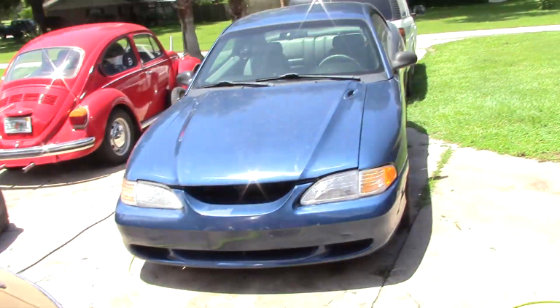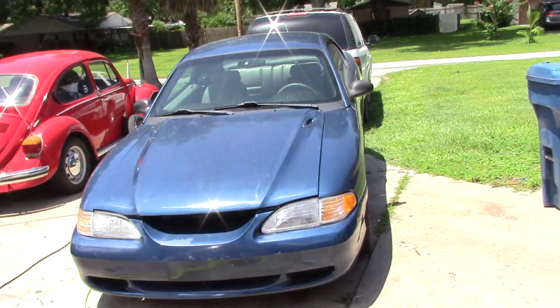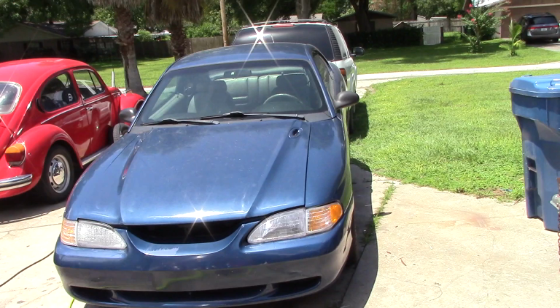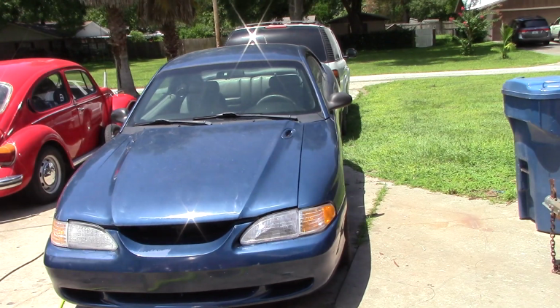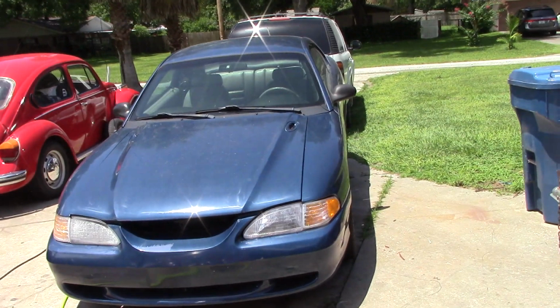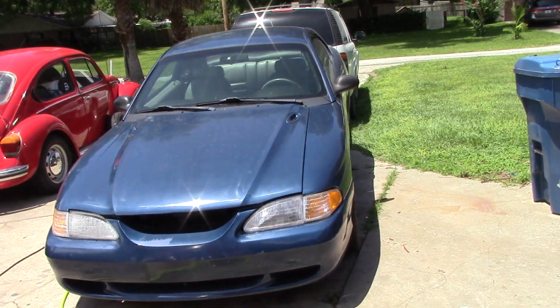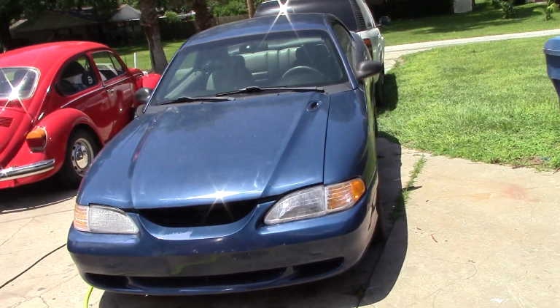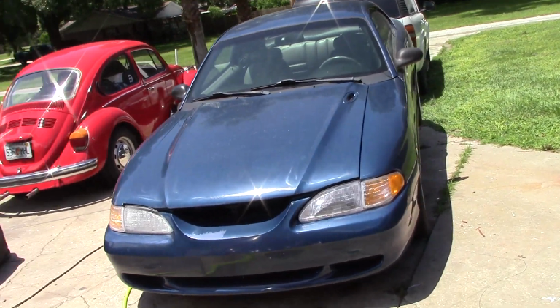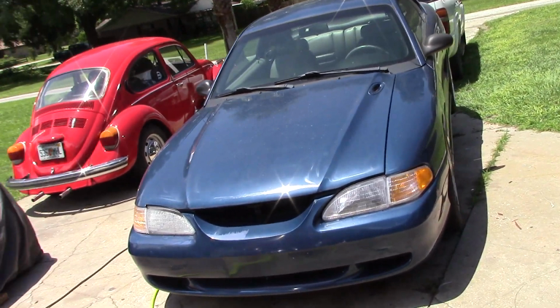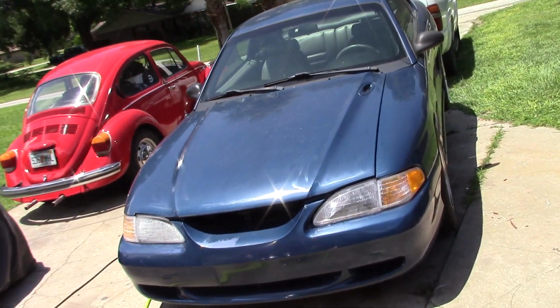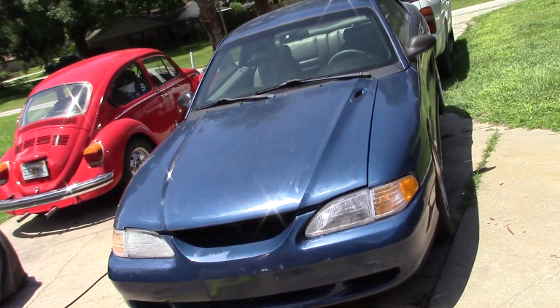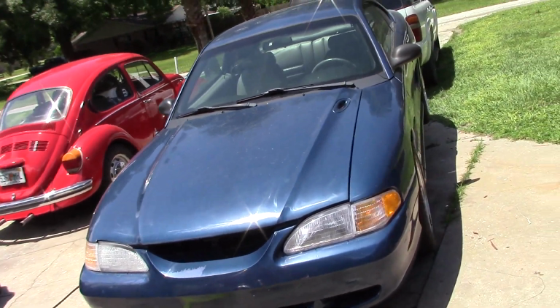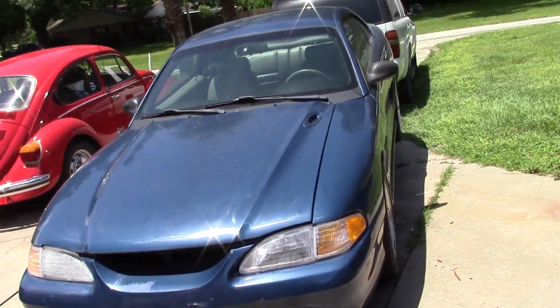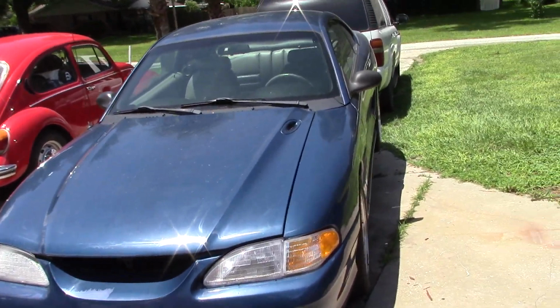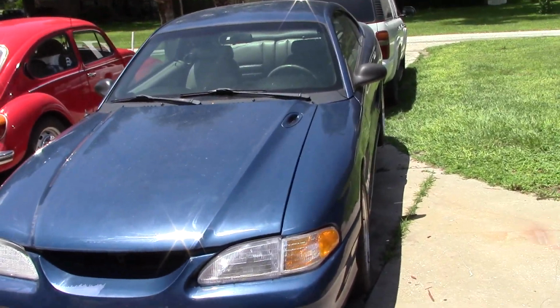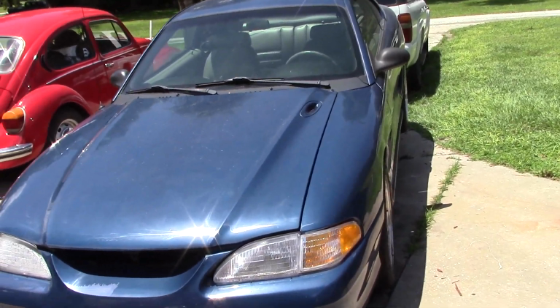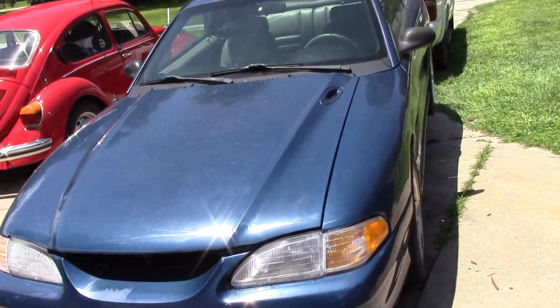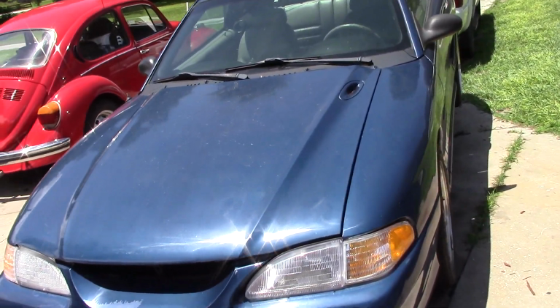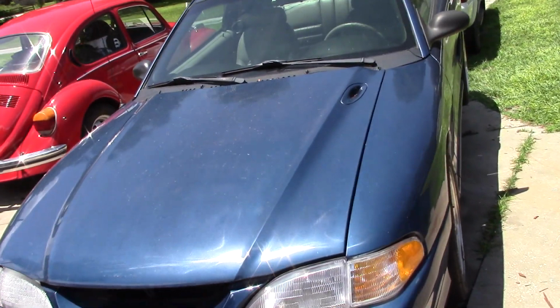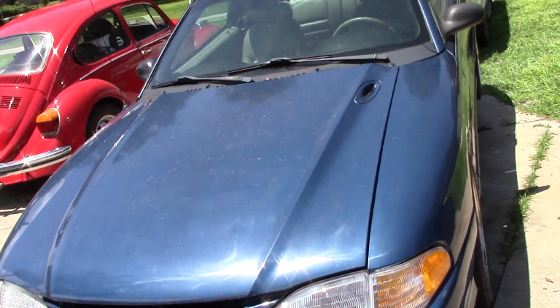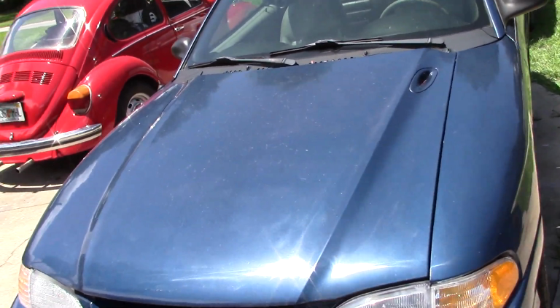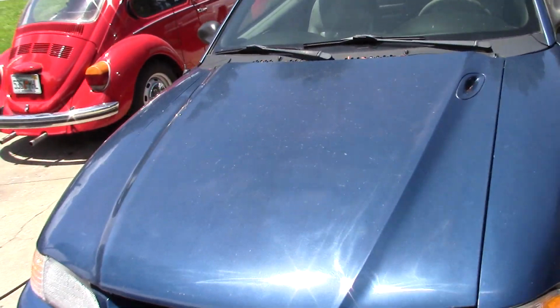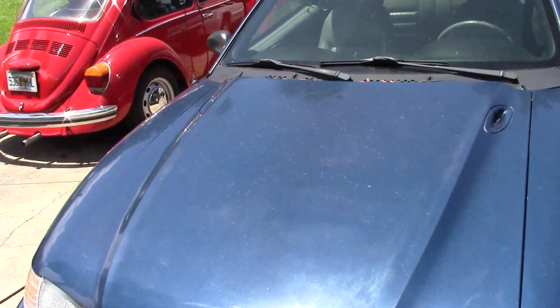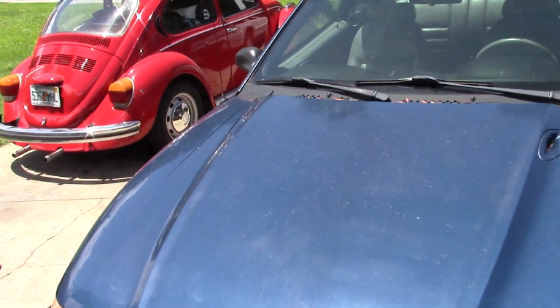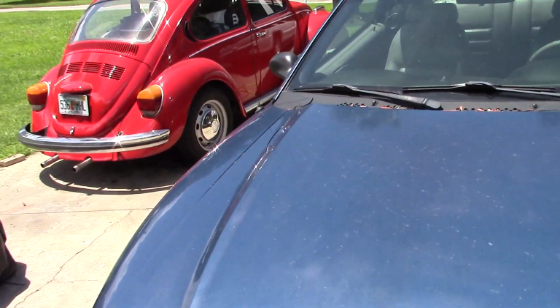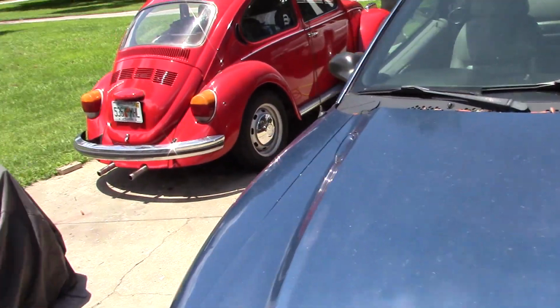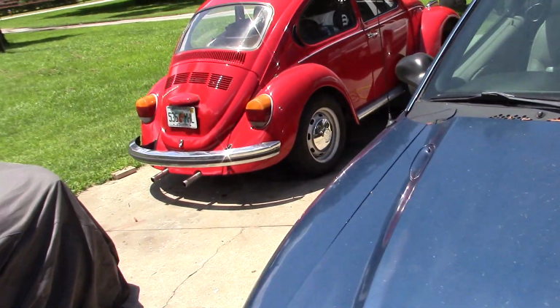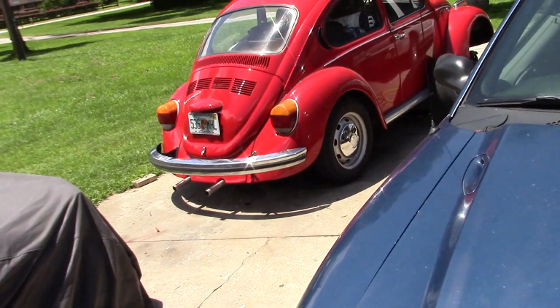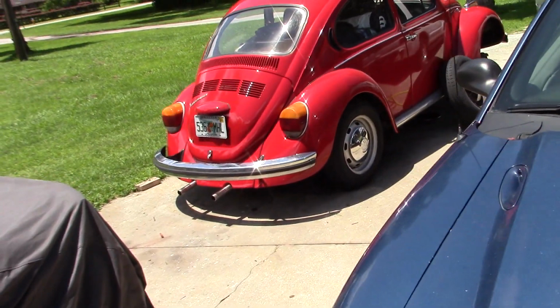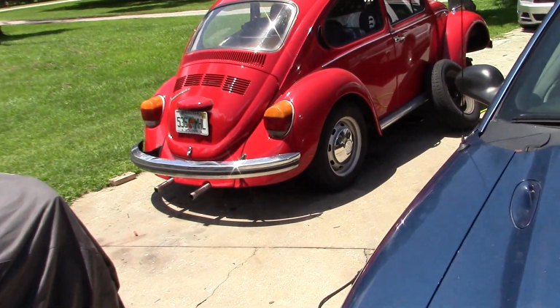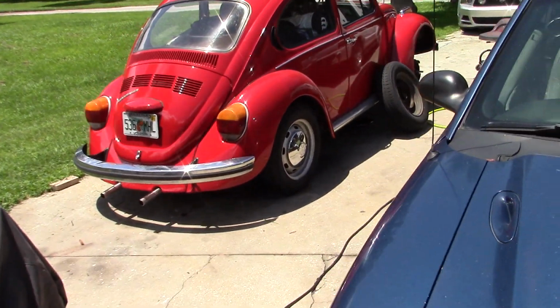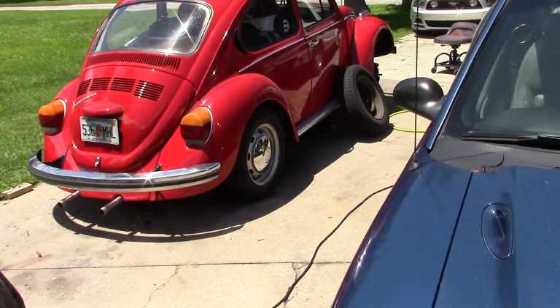Got the Mustang over here. Got the seal hanging out of the back of the tail housing so I had to pull that apart.